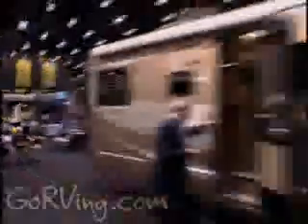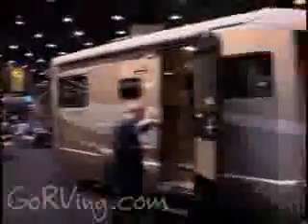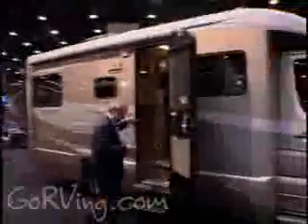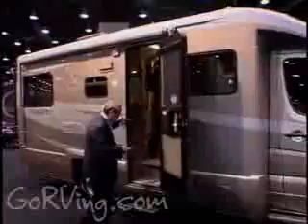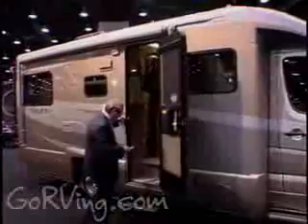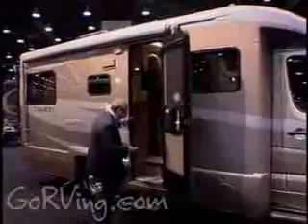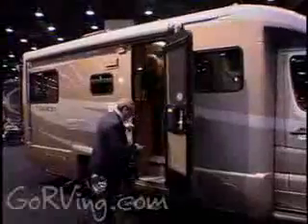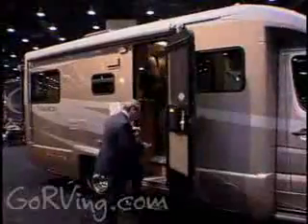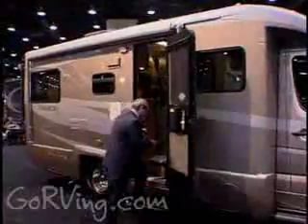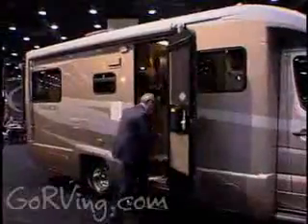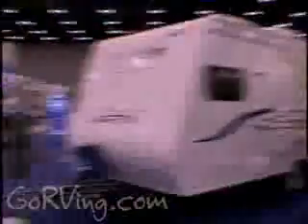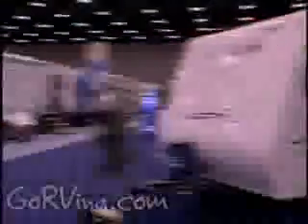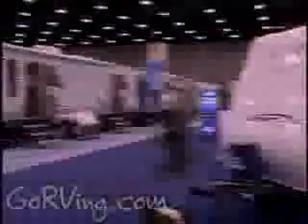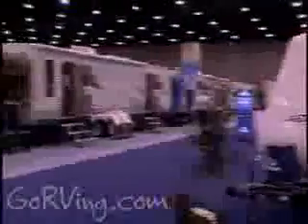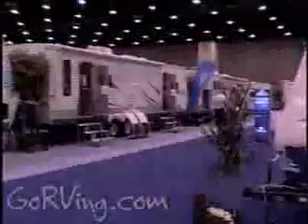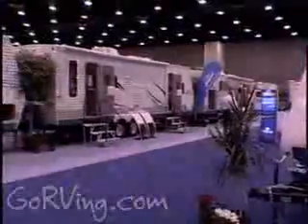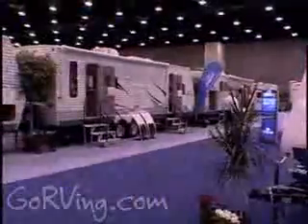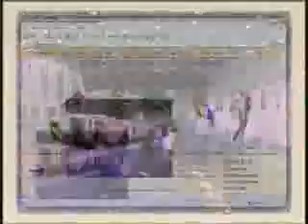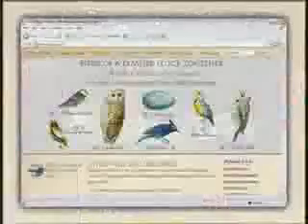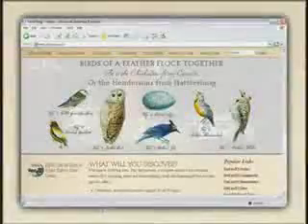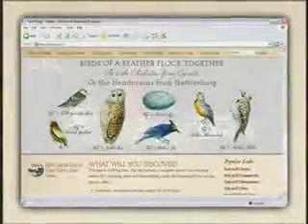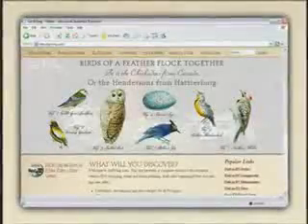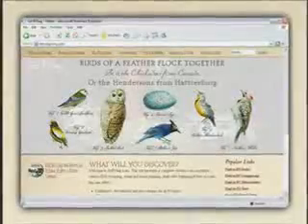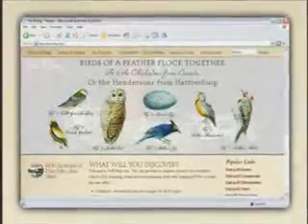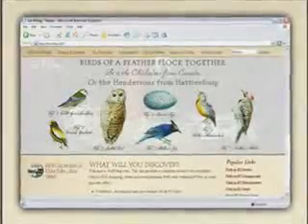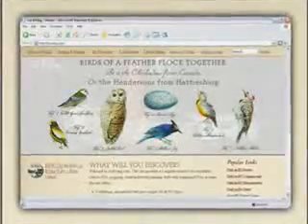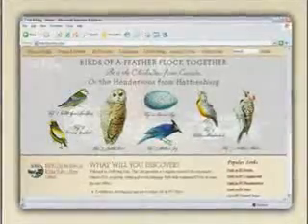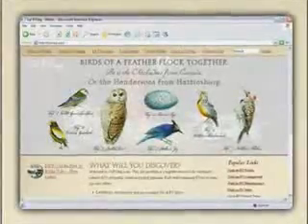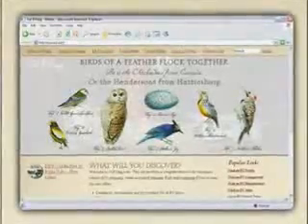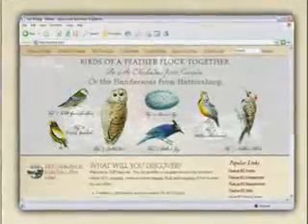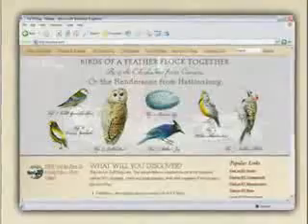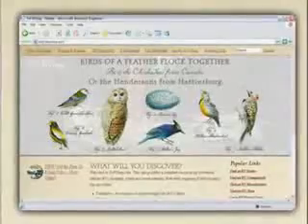So go to your nearest RV show and check out the latest models. Or better yet, go to GoRVing.com and check out the RV experience.